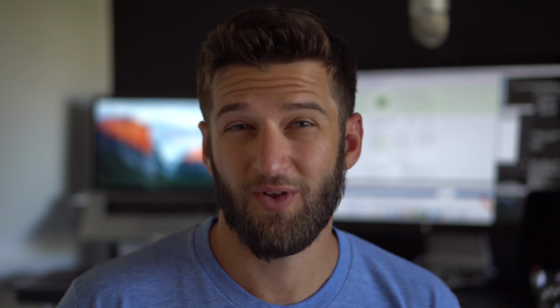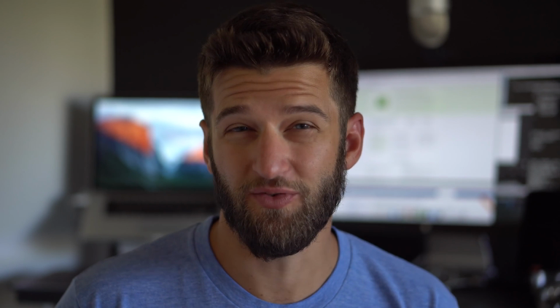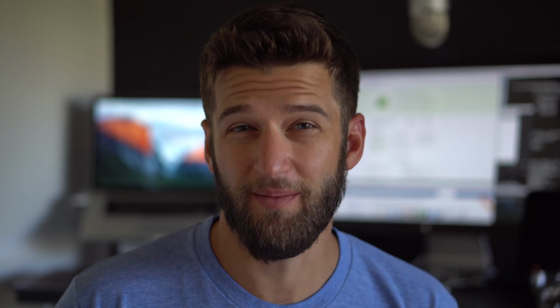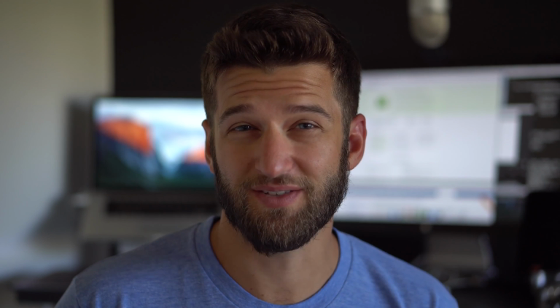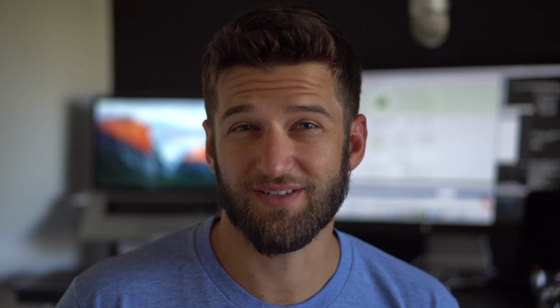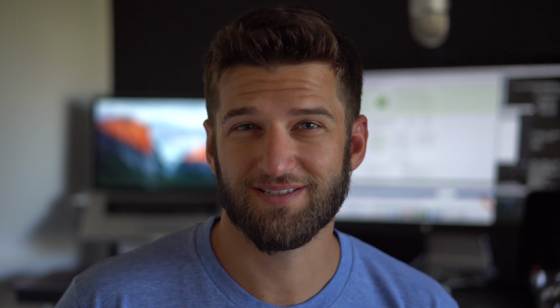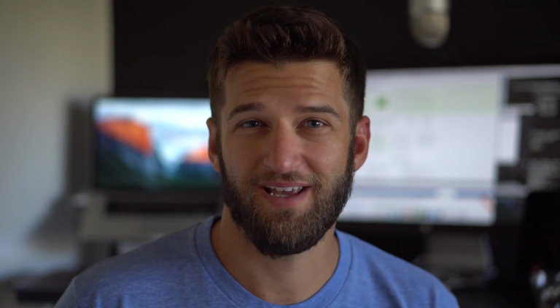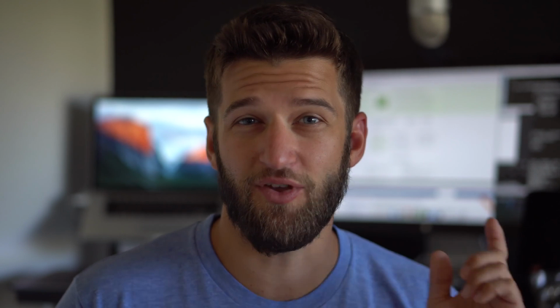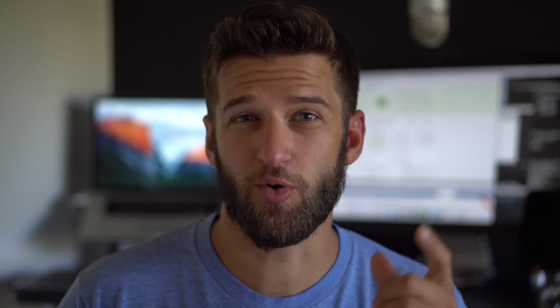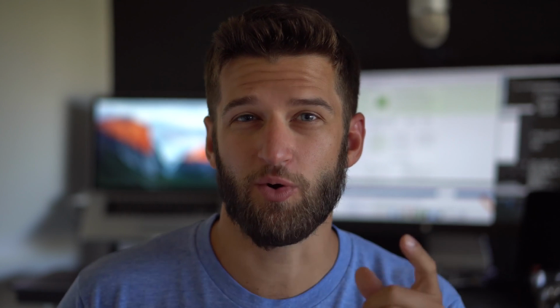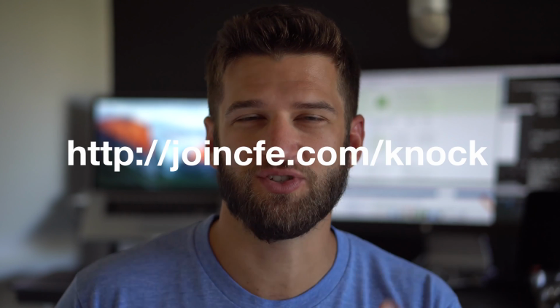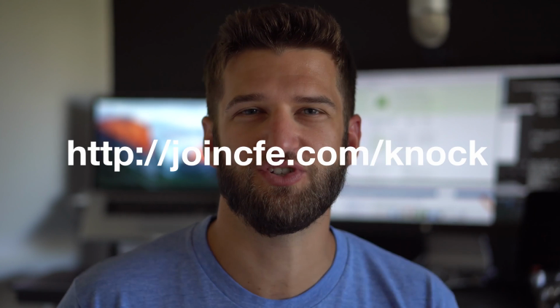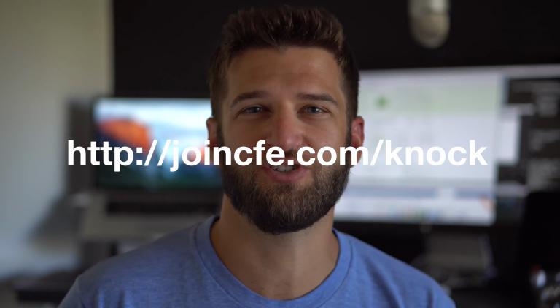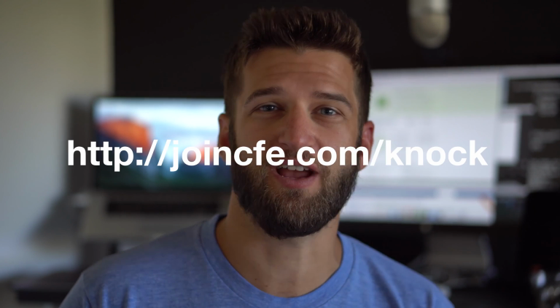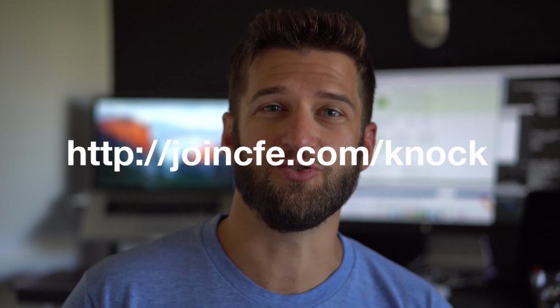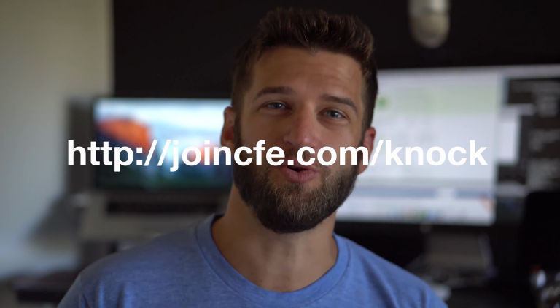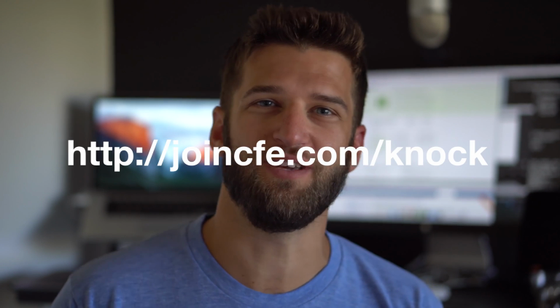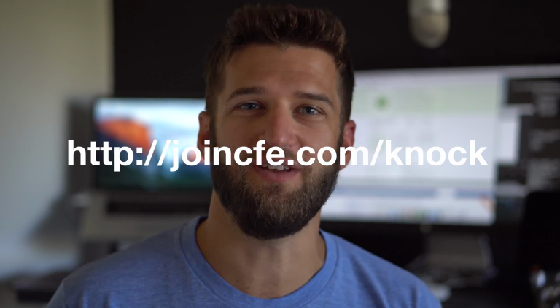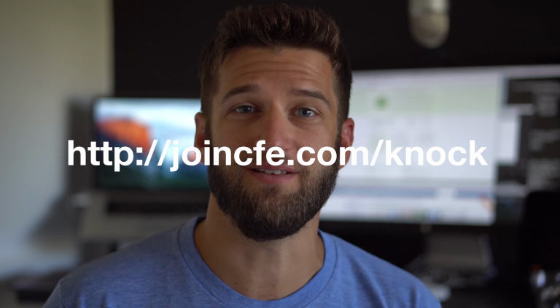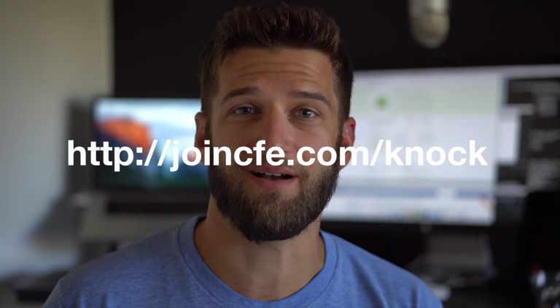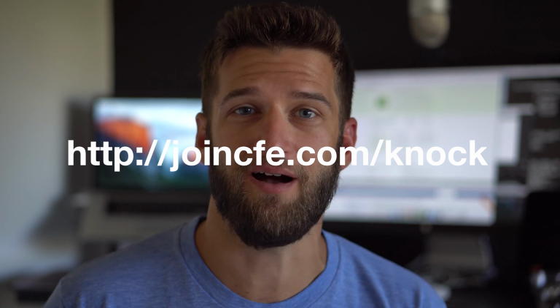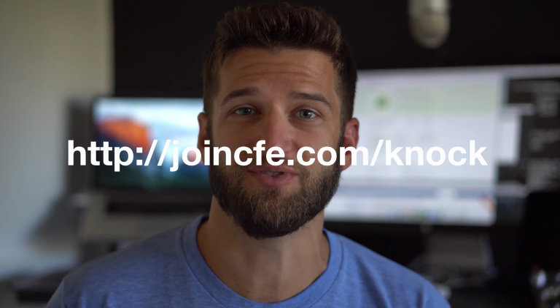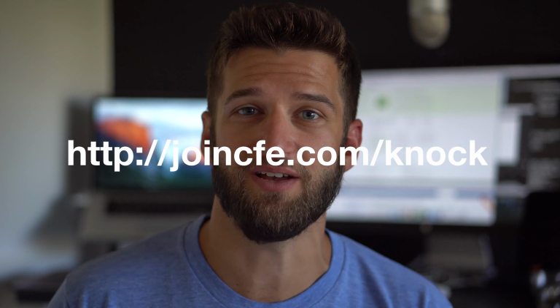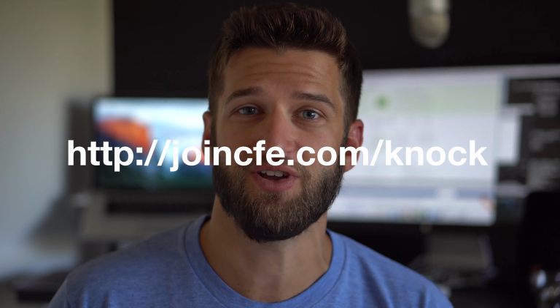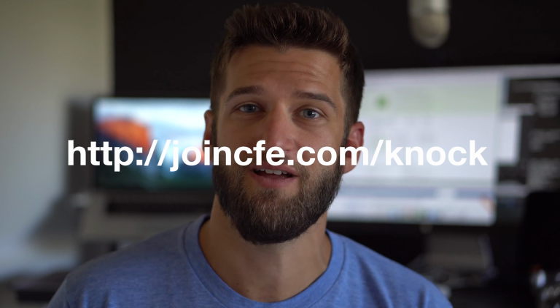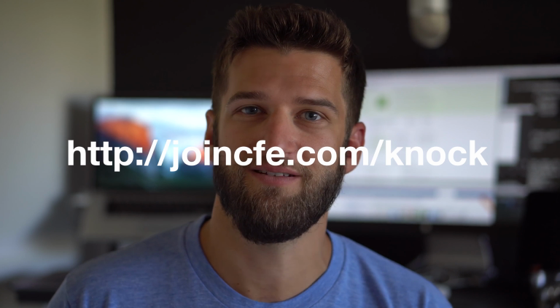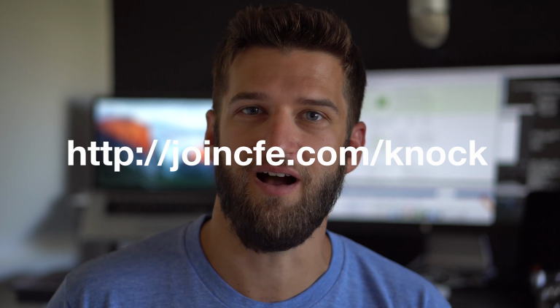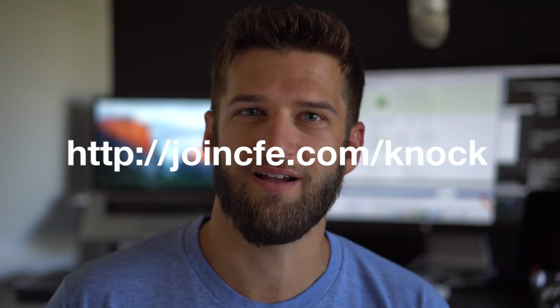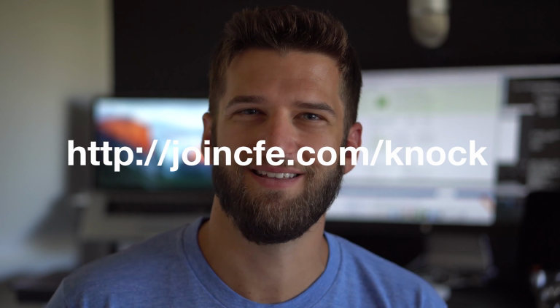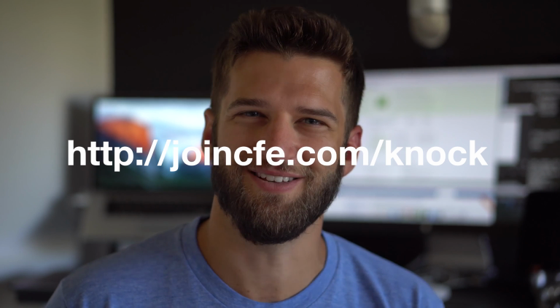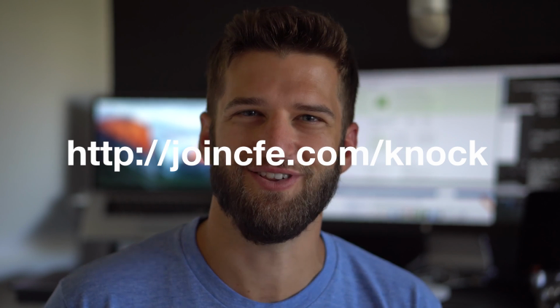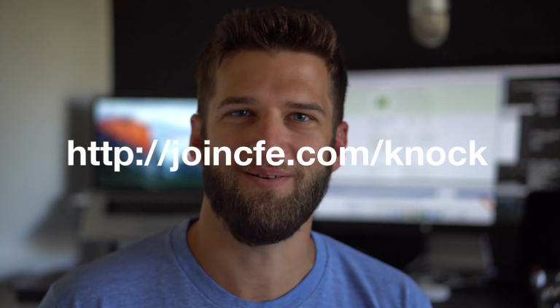Hopefully that makes sense. If you have more questions, check out joincfe.com/questions. Thanks a lot.